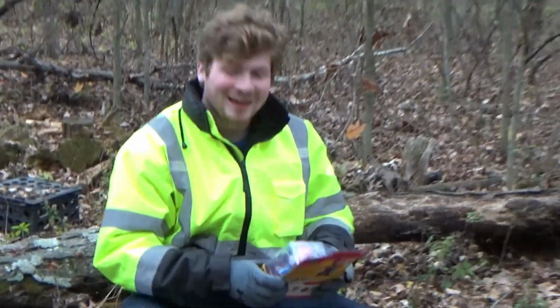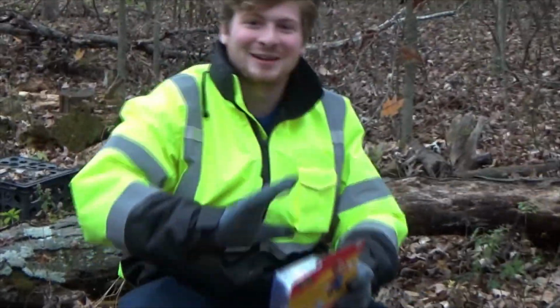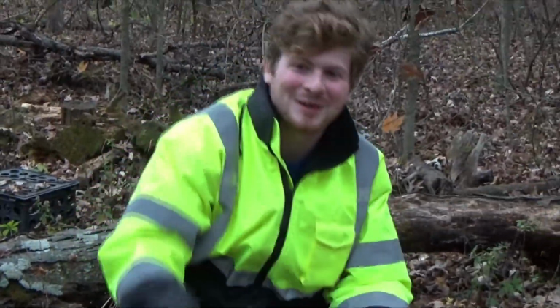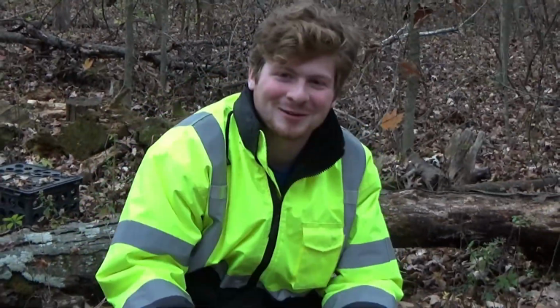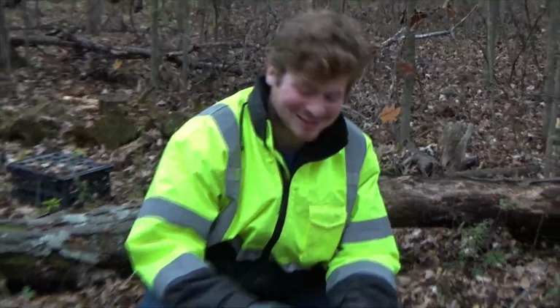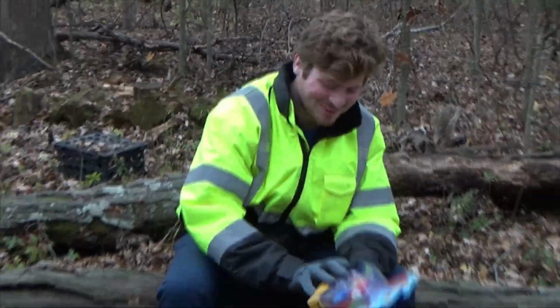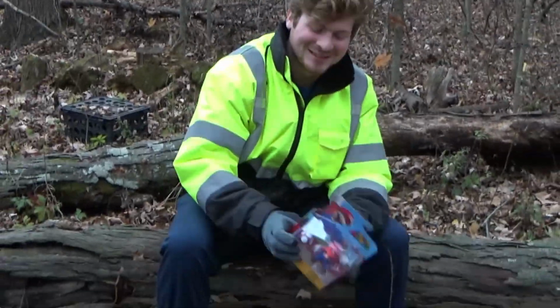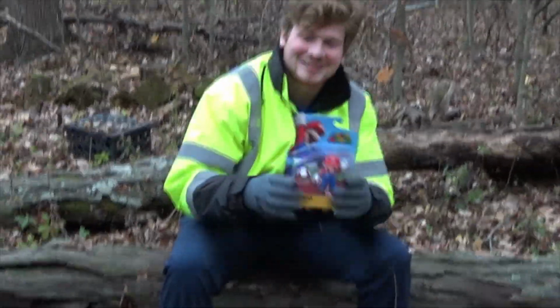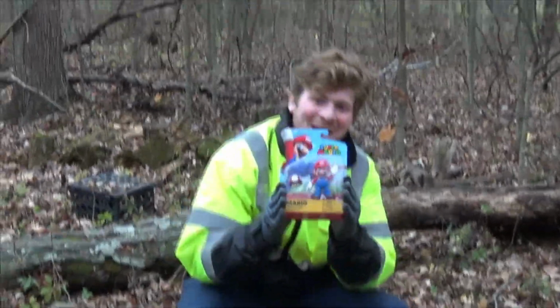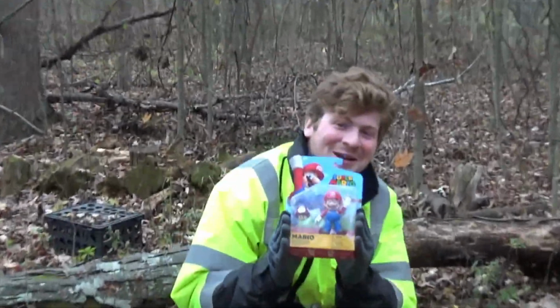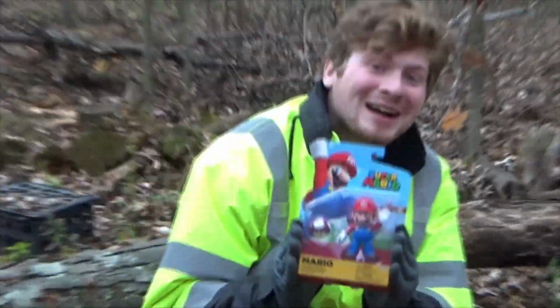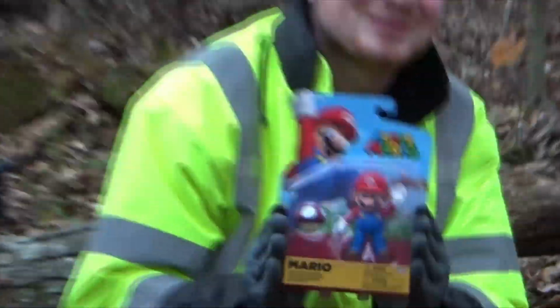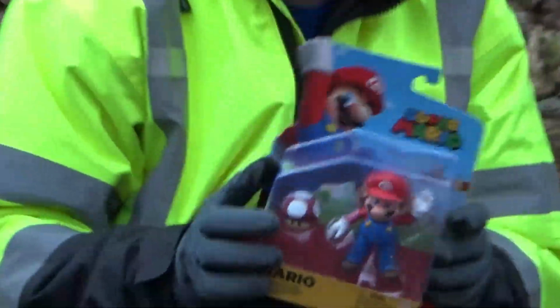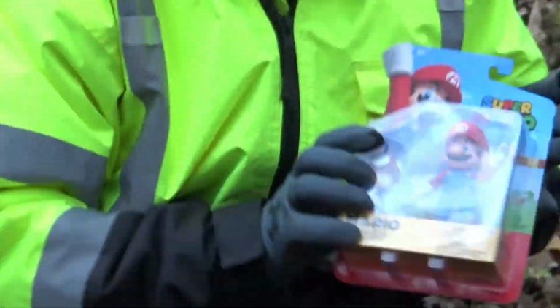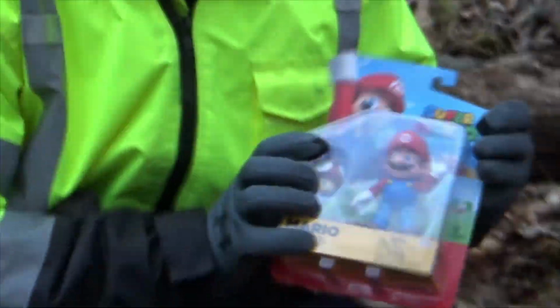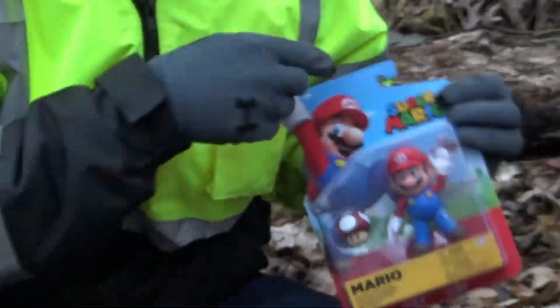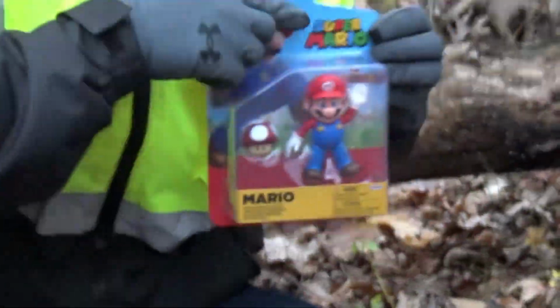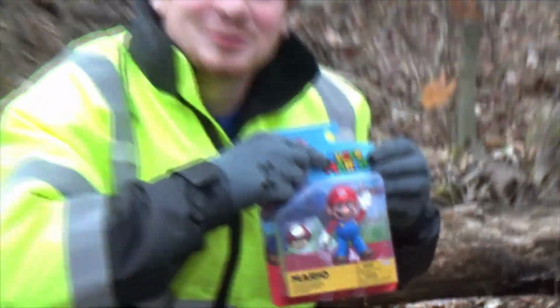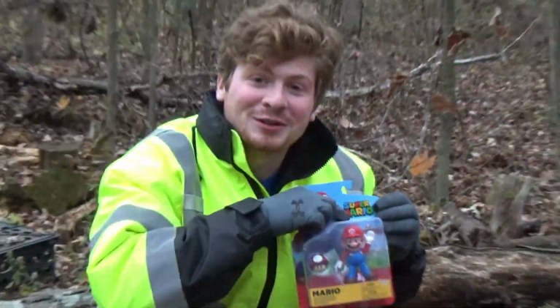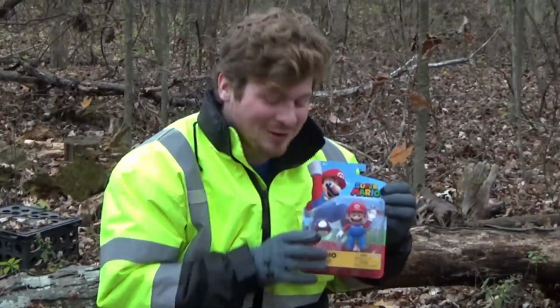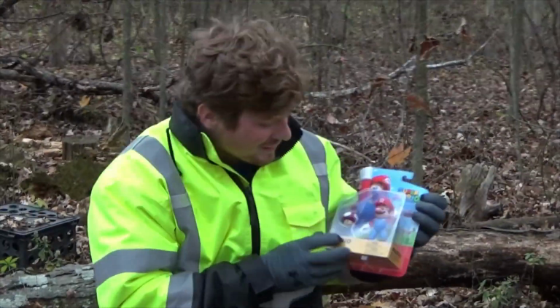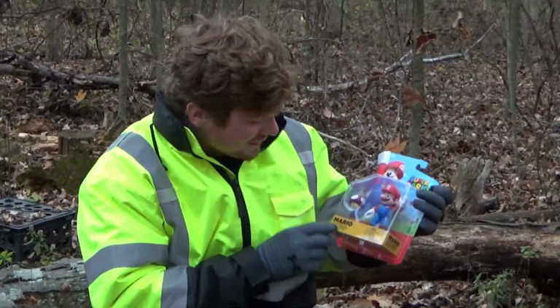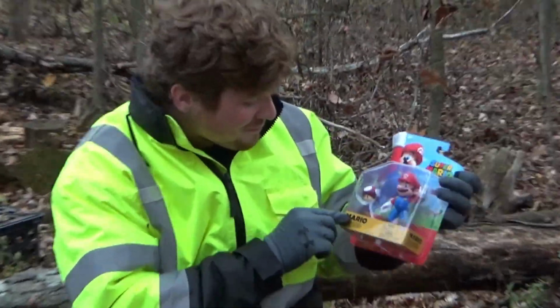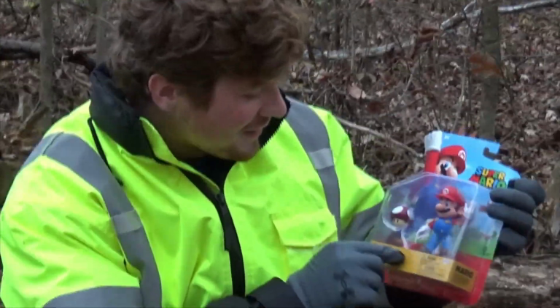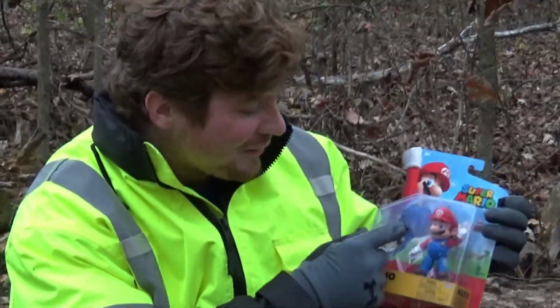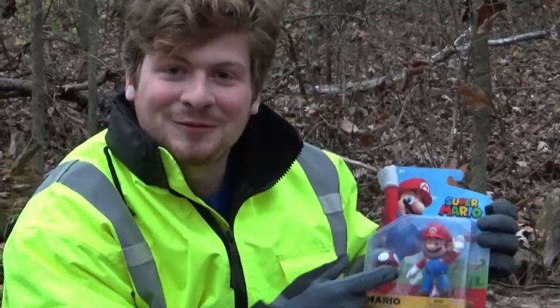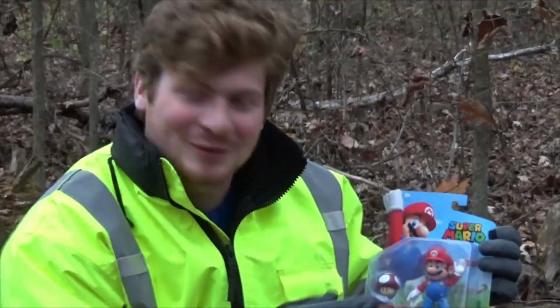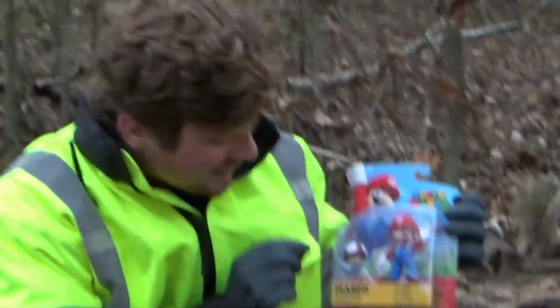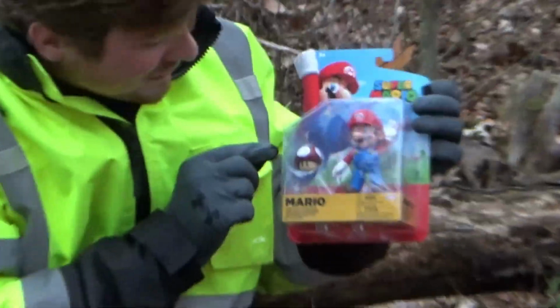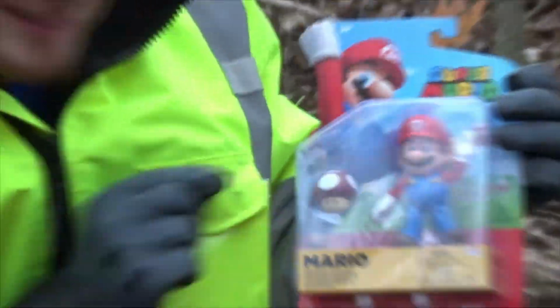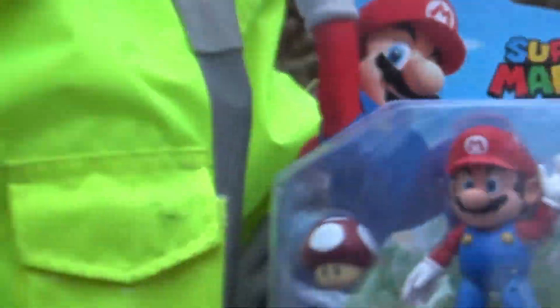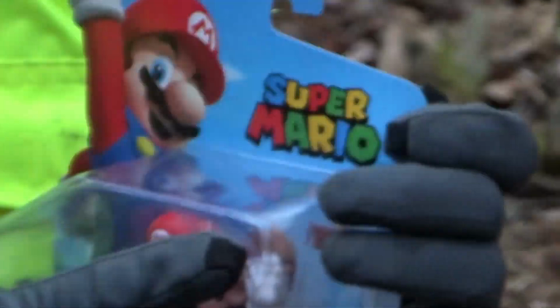Hello everybody, welcome back to the forest. Today we have an unboxing video of this Super Mario figurine, including mushroom.